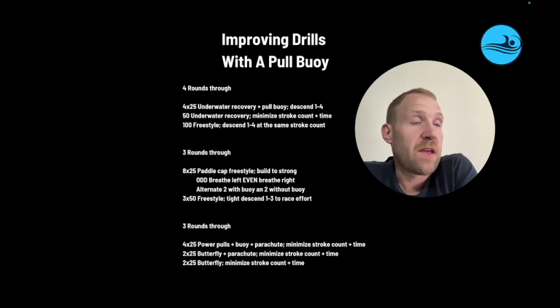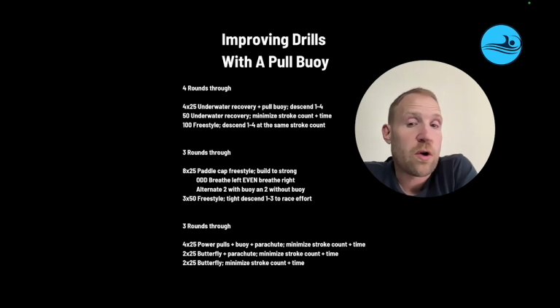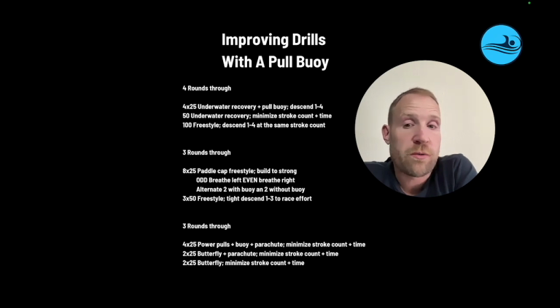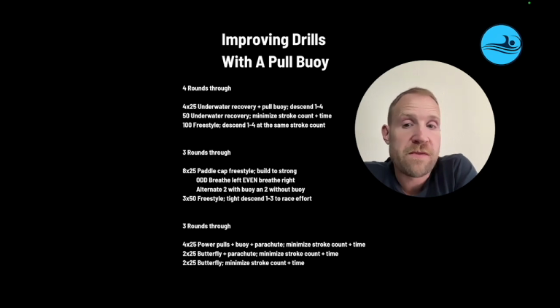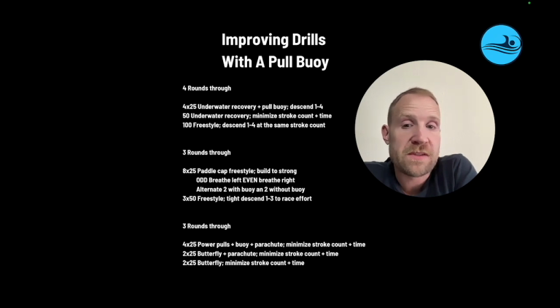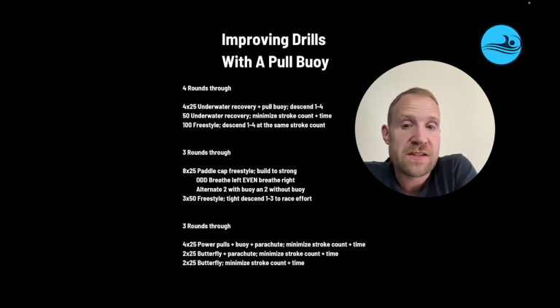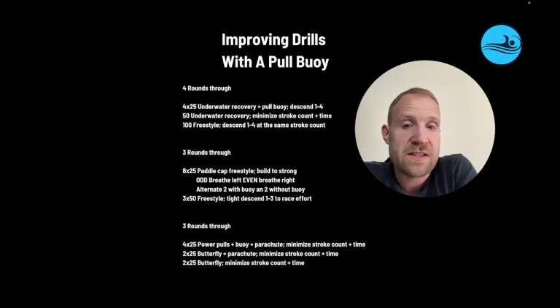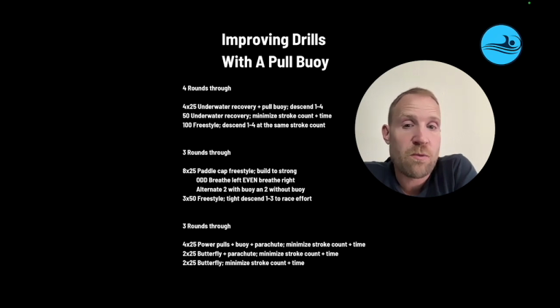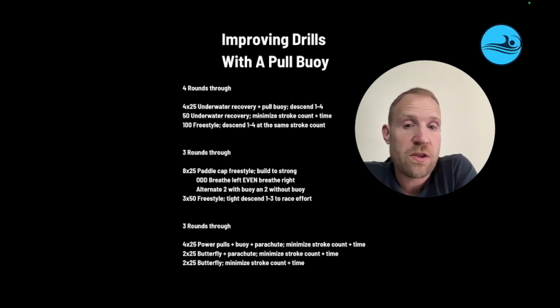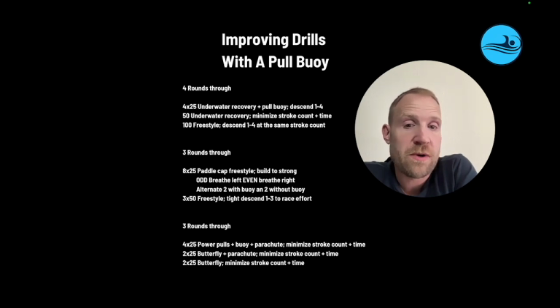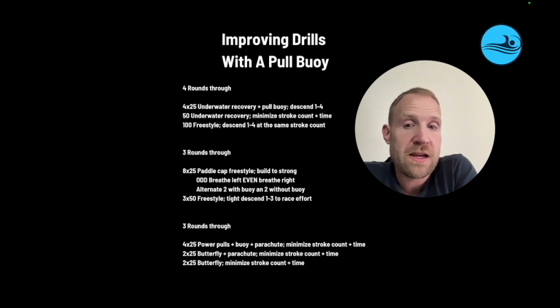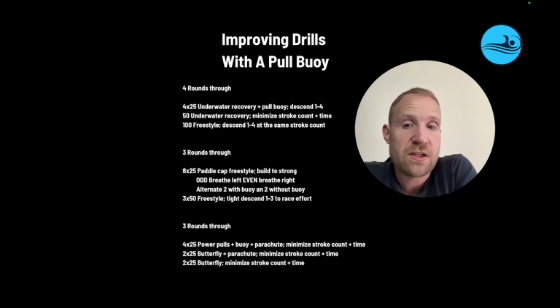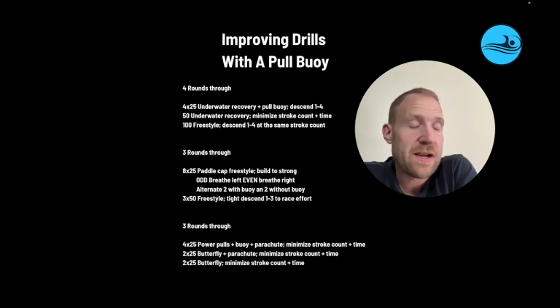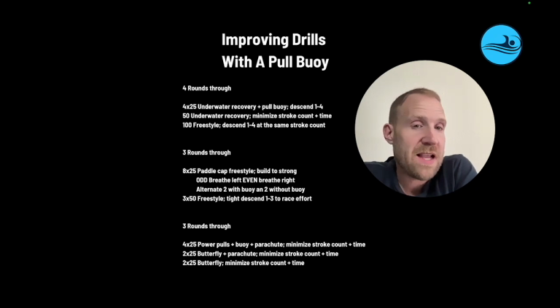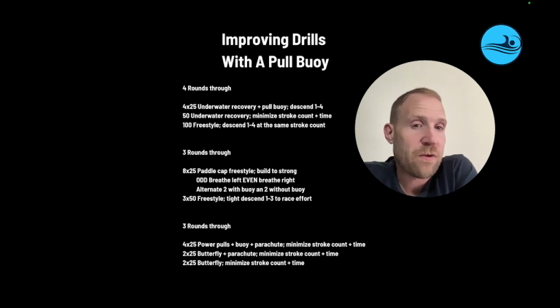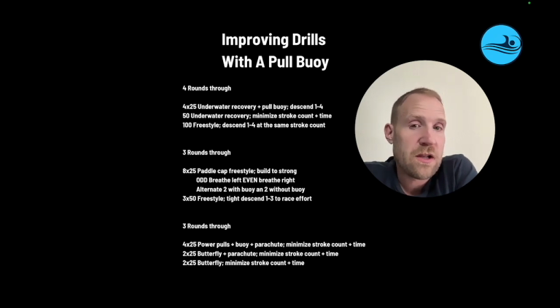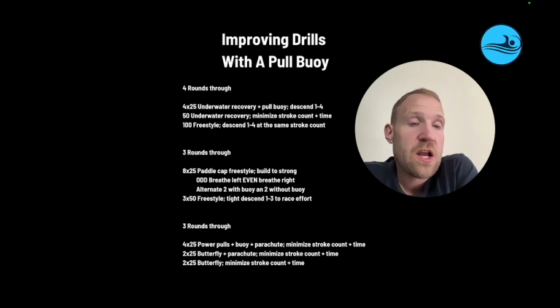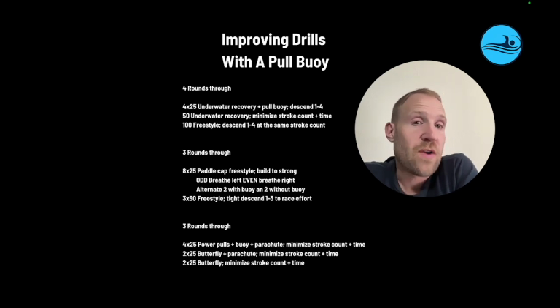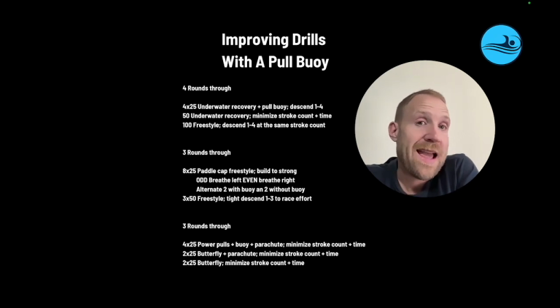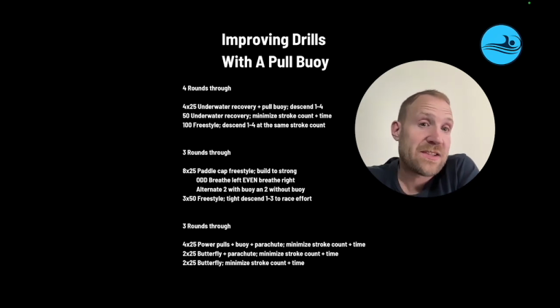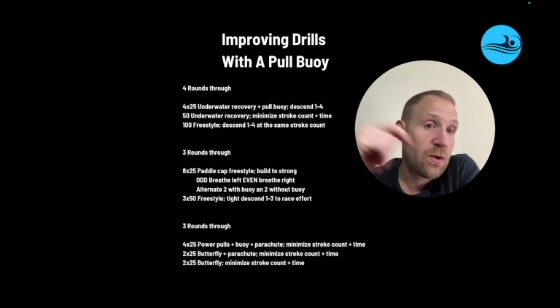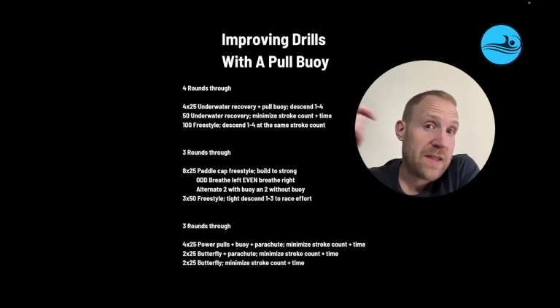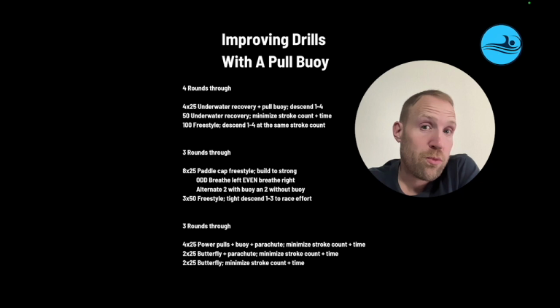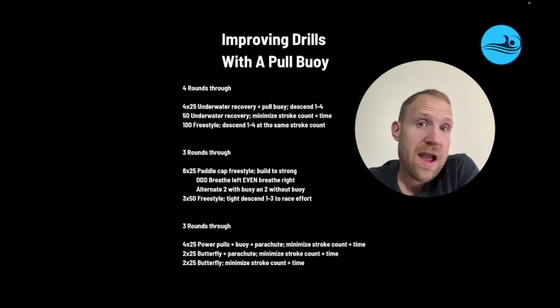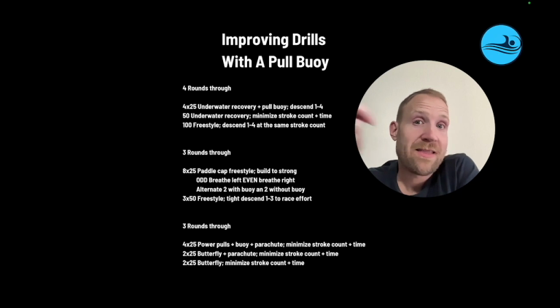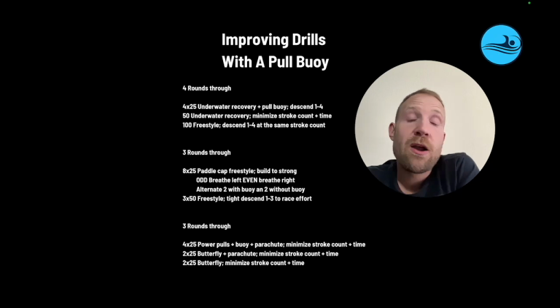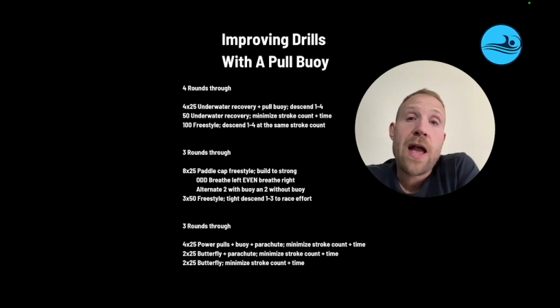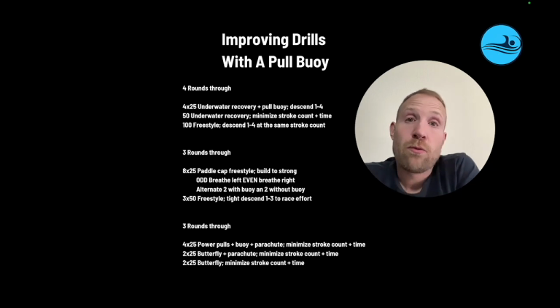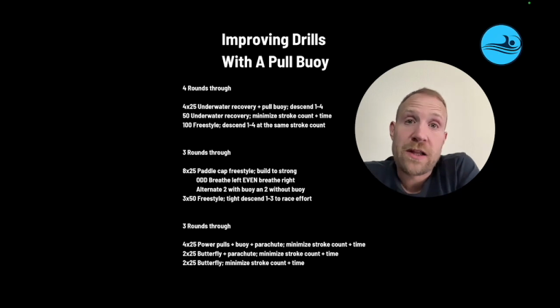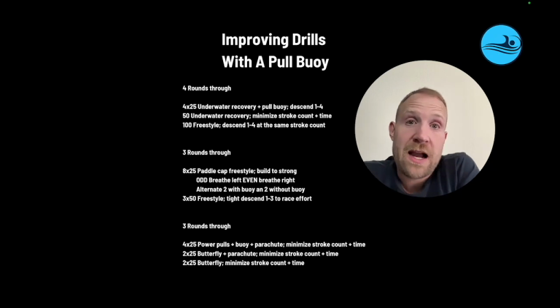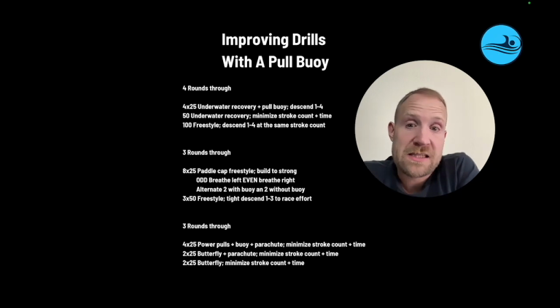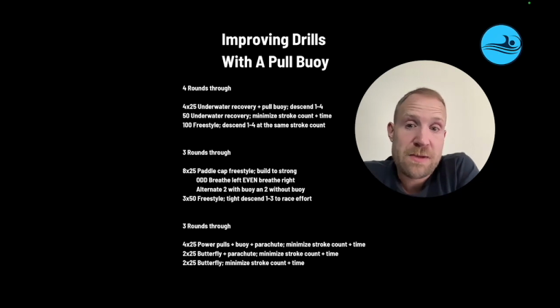Then they'll go 3x50s, descend one to three to race effort, trying to execute that breath at a really high speed.